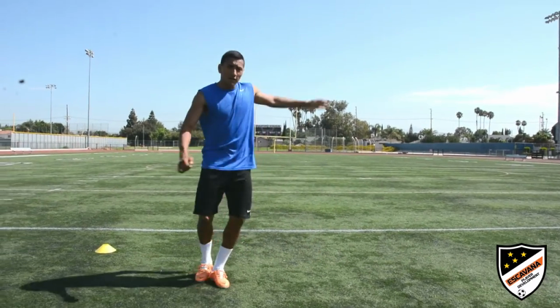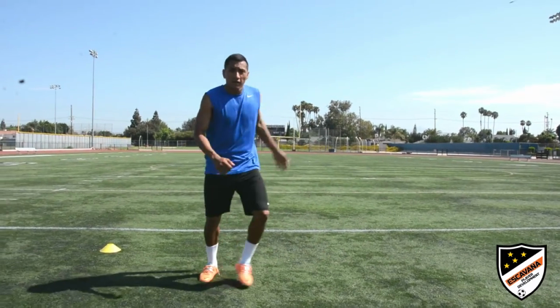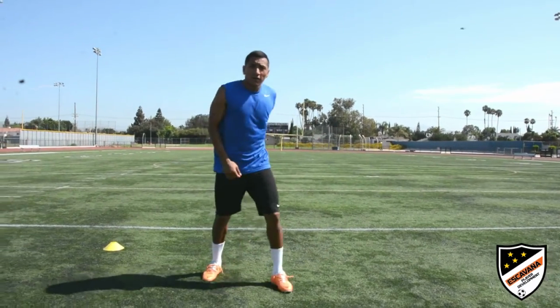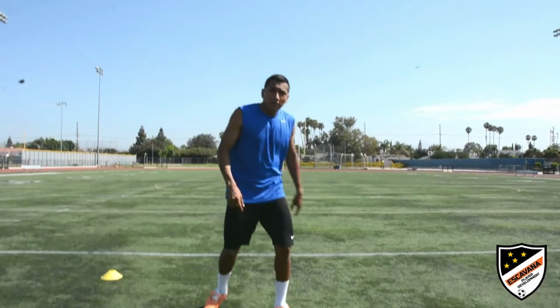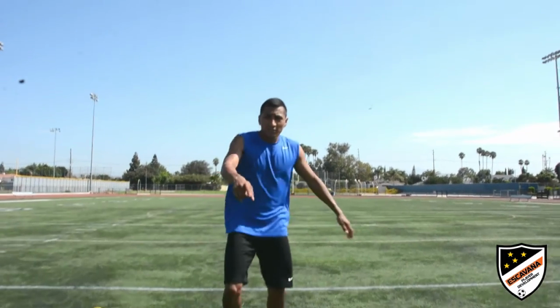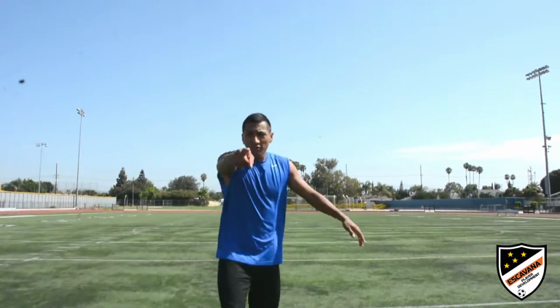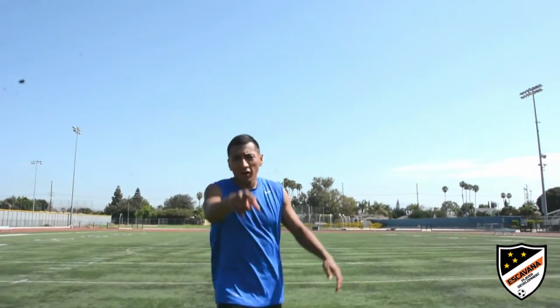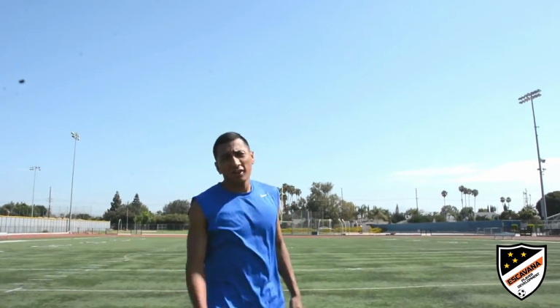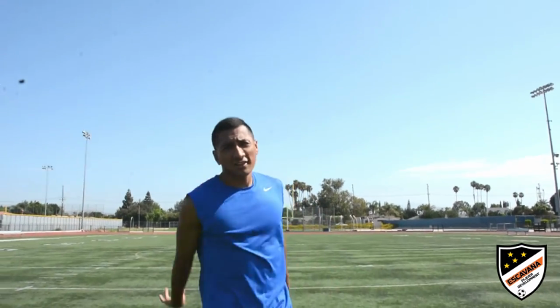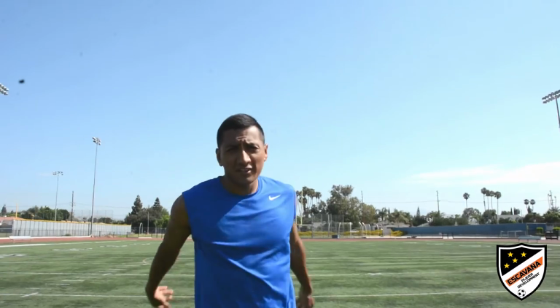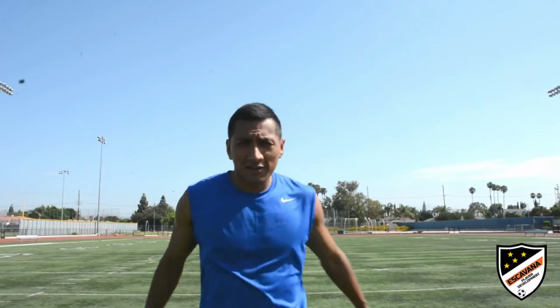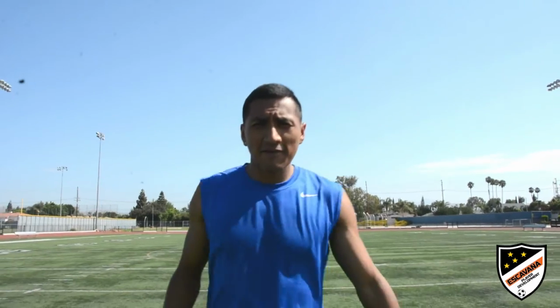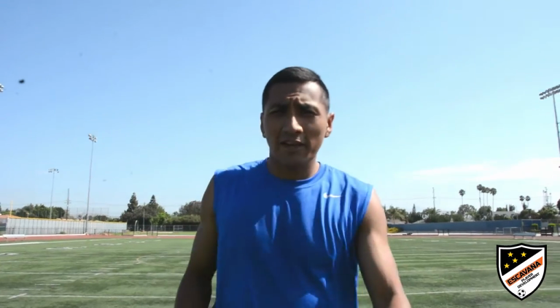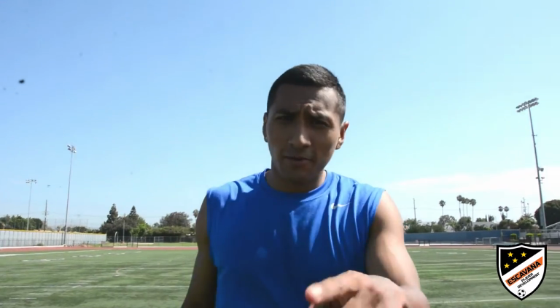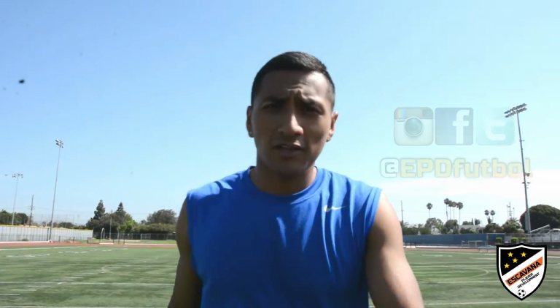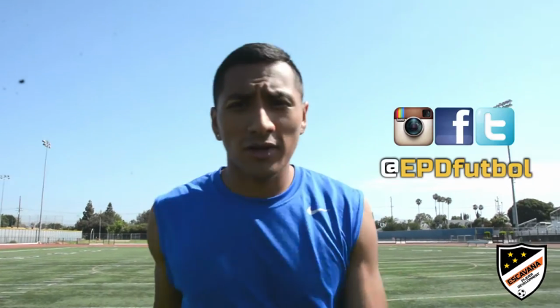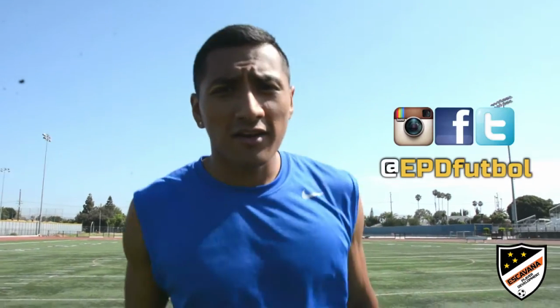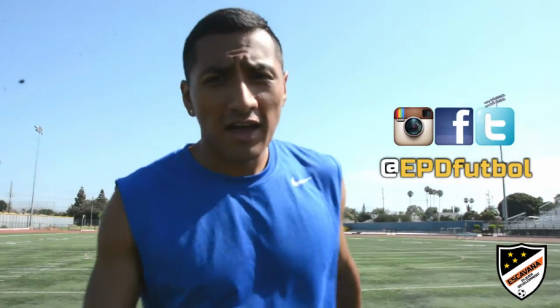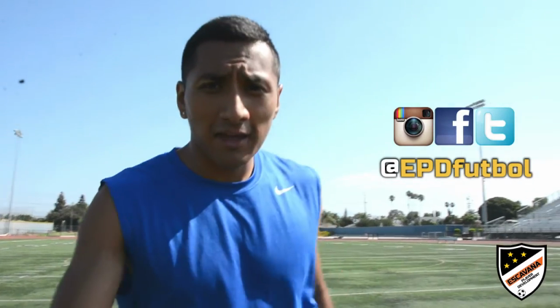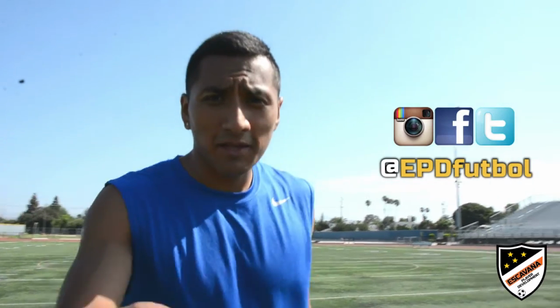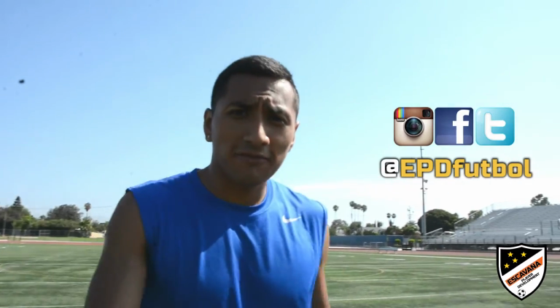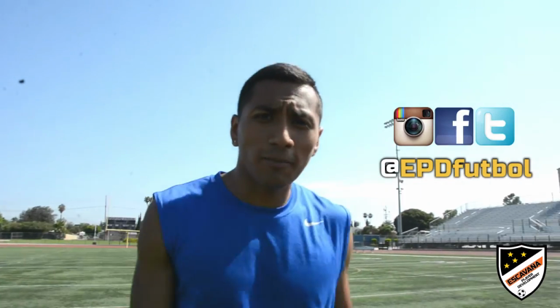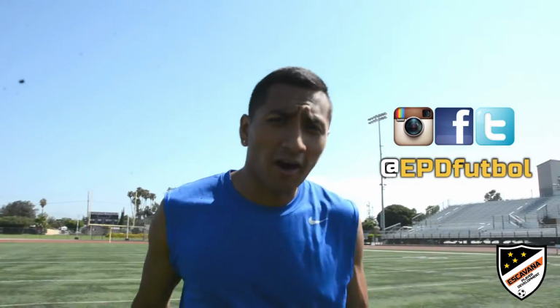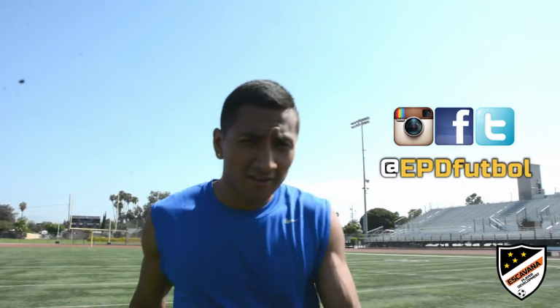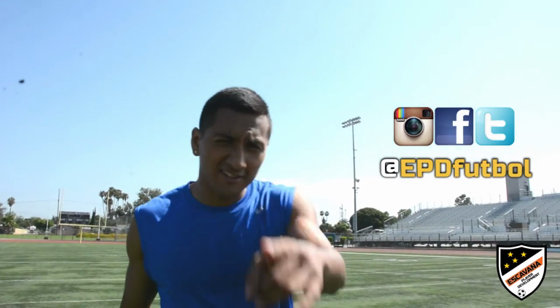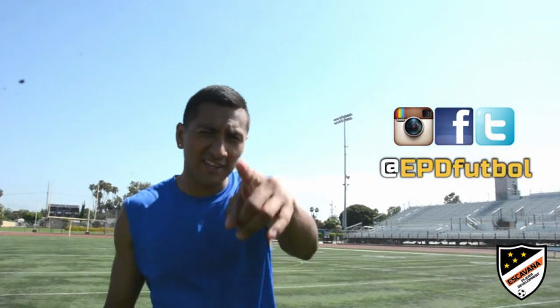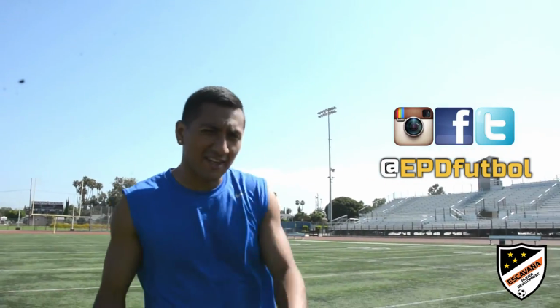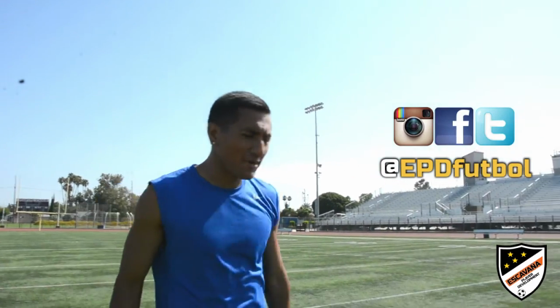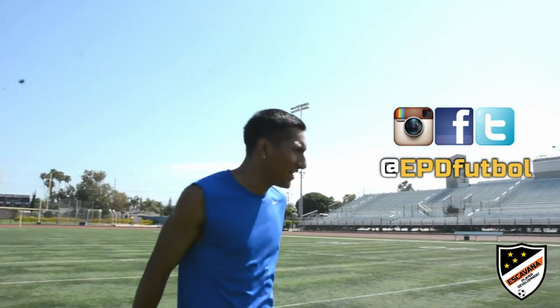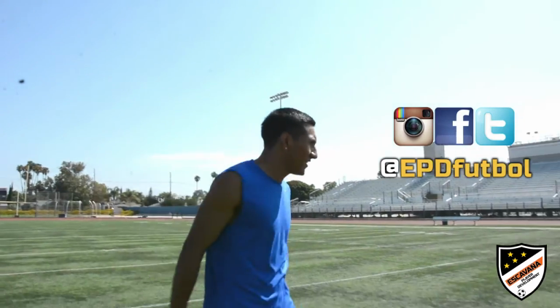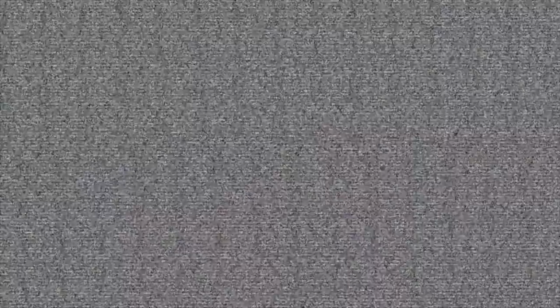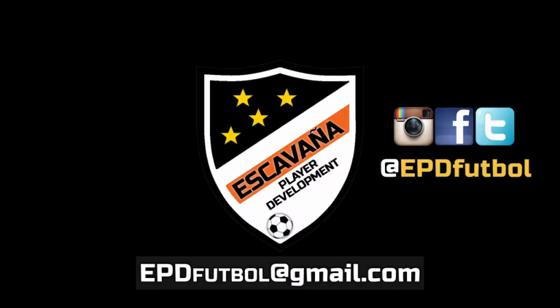Make sure to follow us on Instagram, Facebook, and Twitter at EPDFootball. Till next time. Bye.